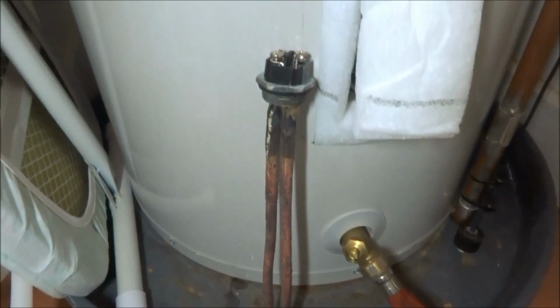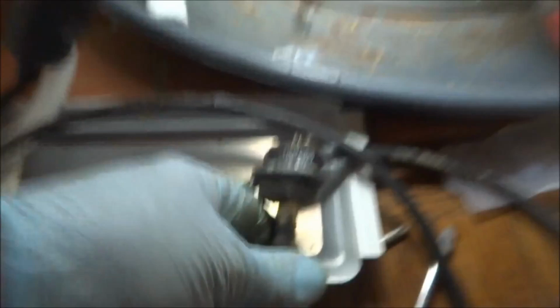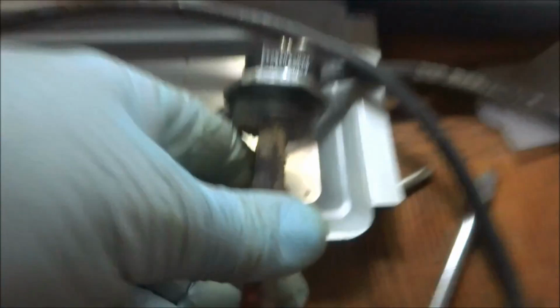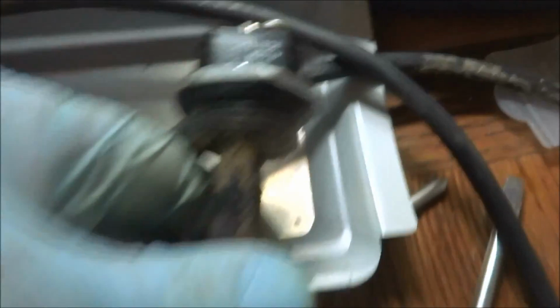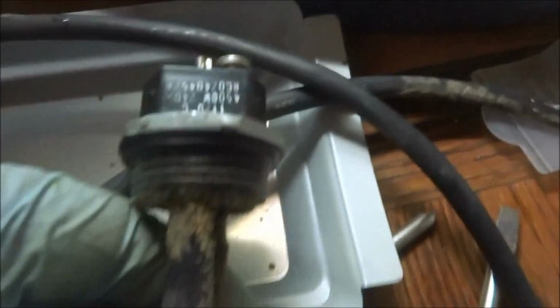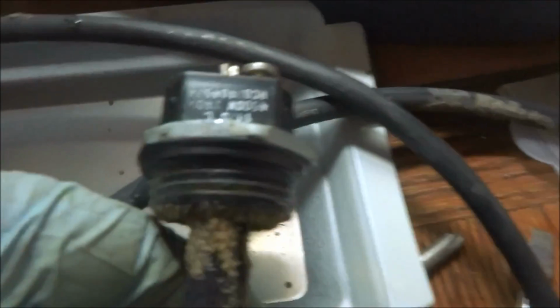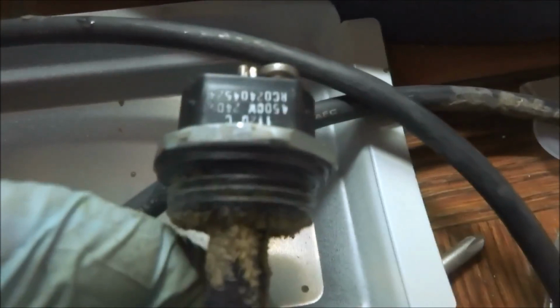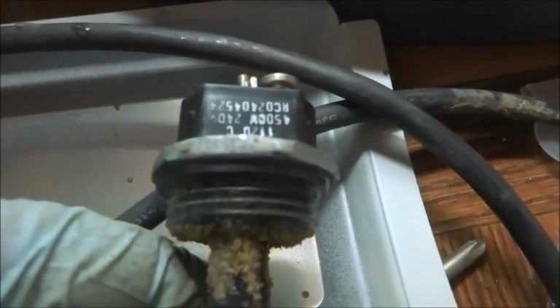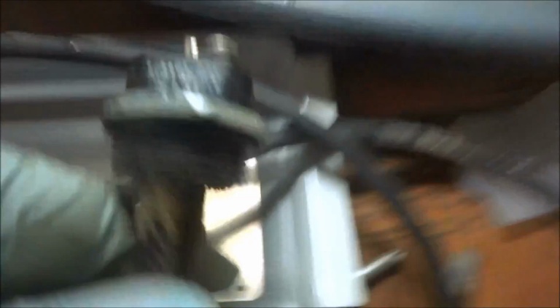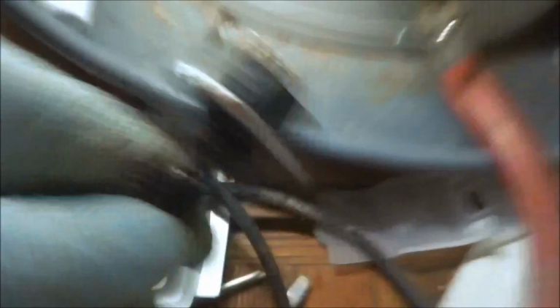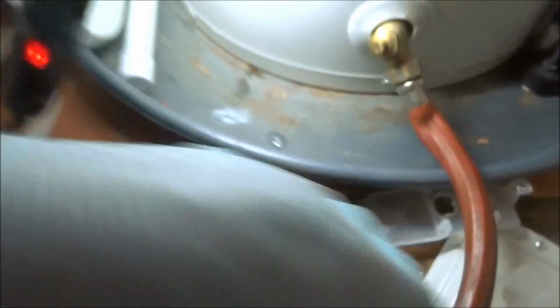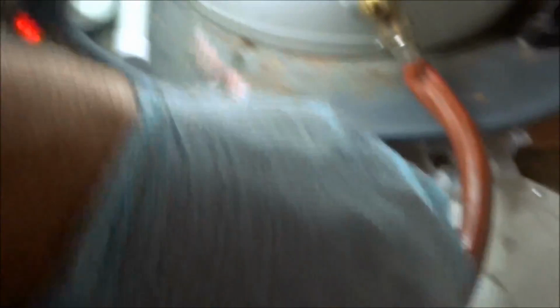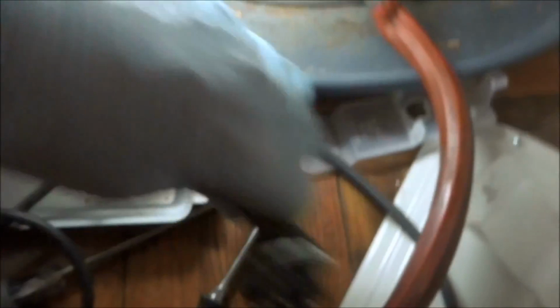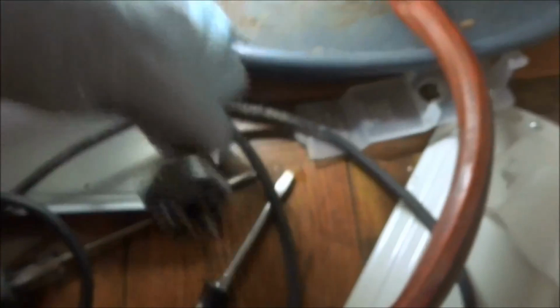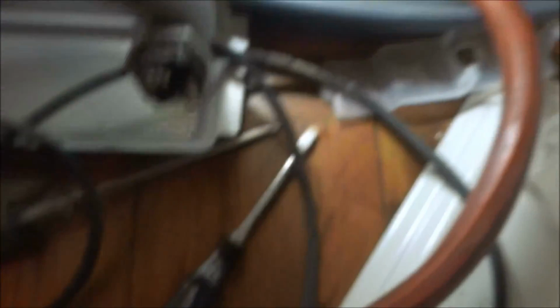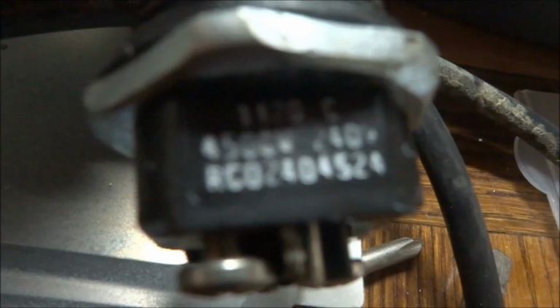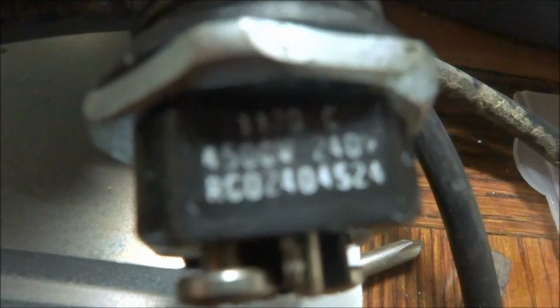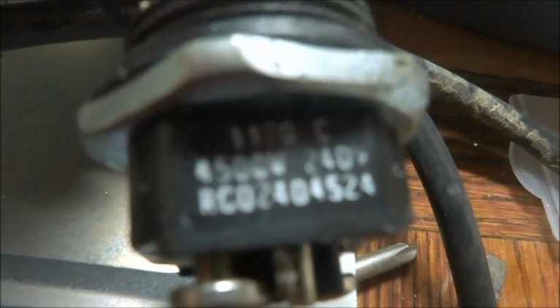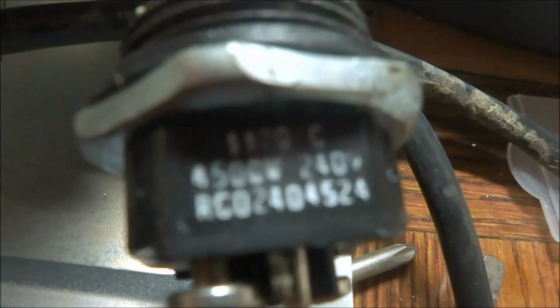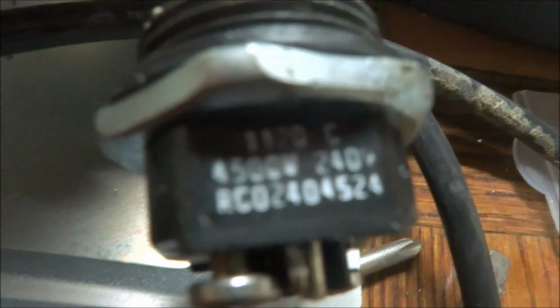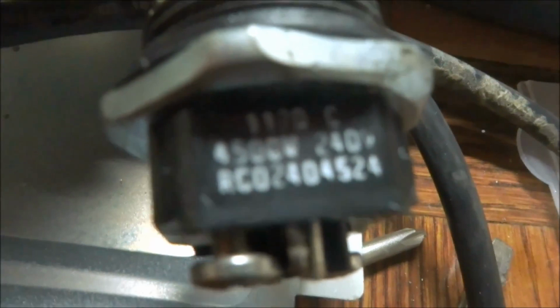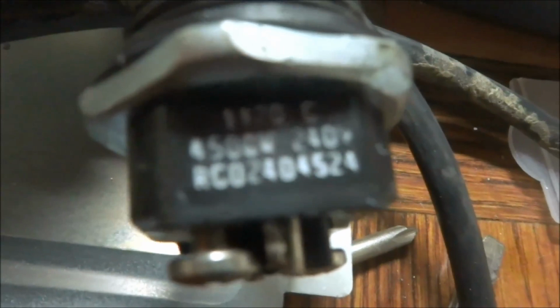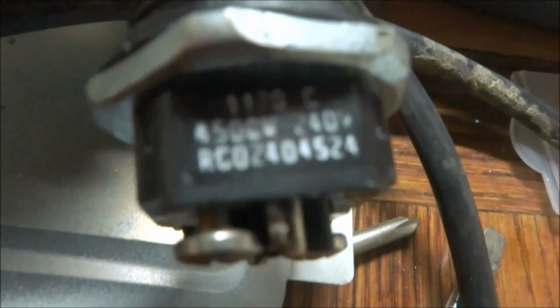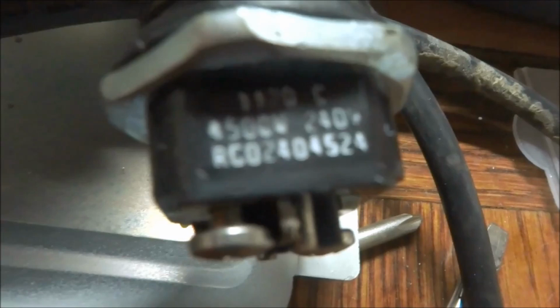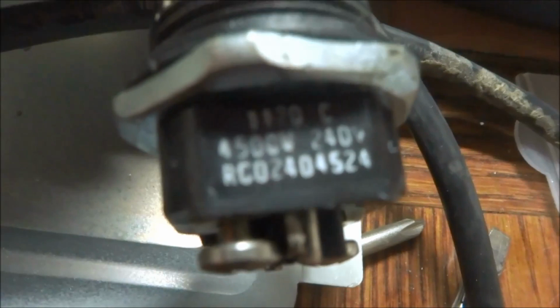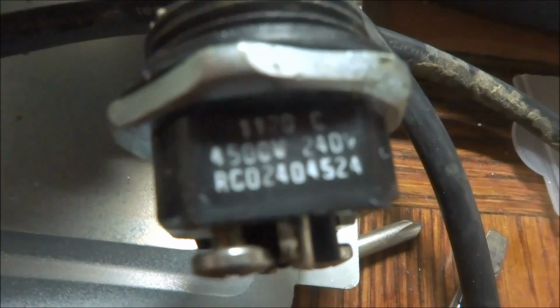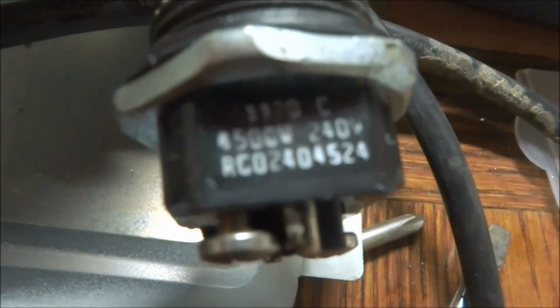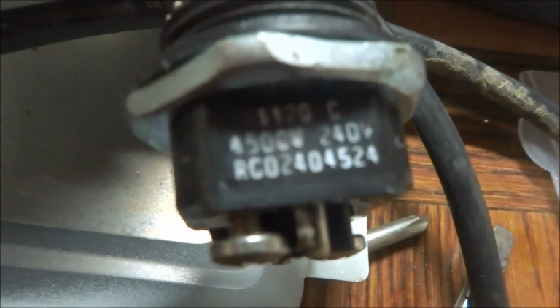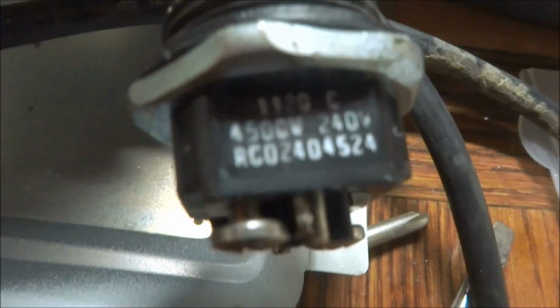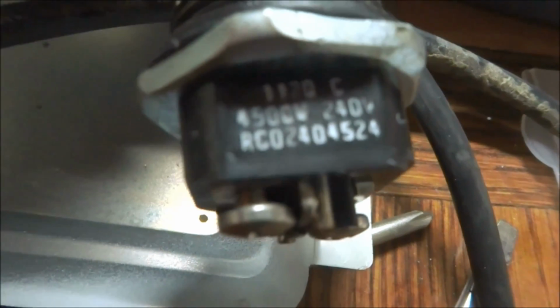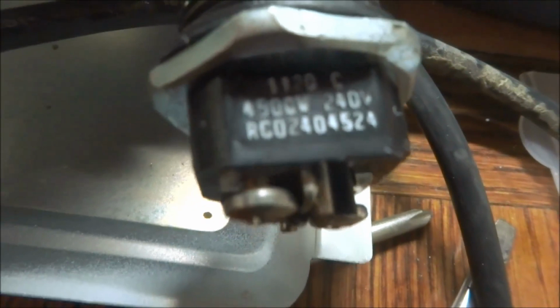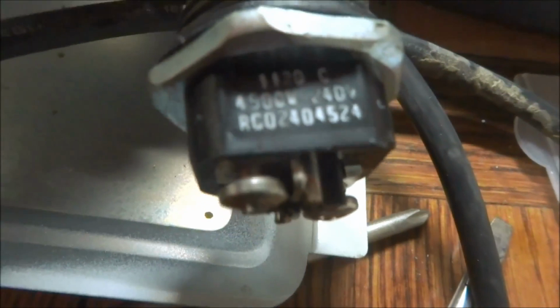The element rating is right here: 4500 watts.